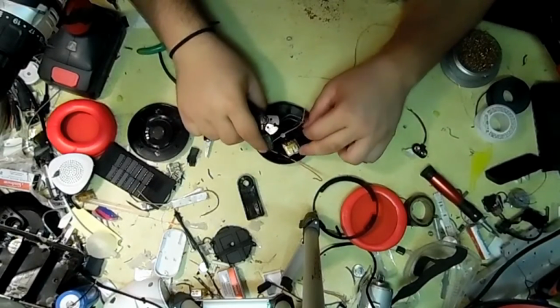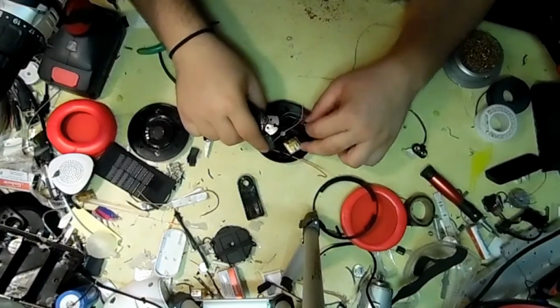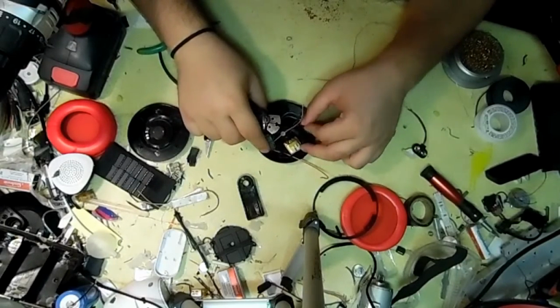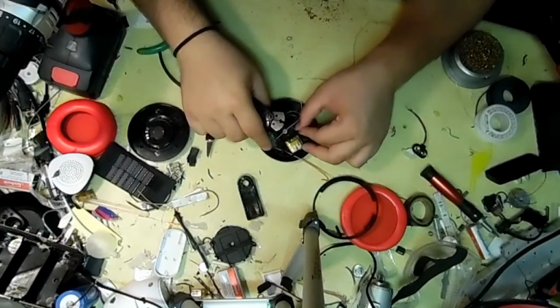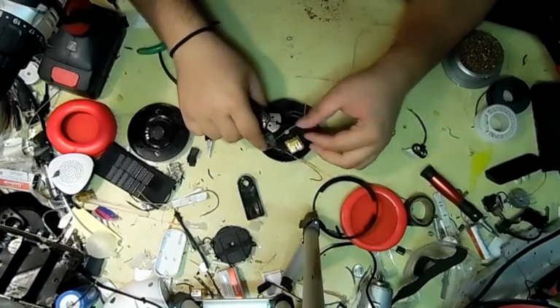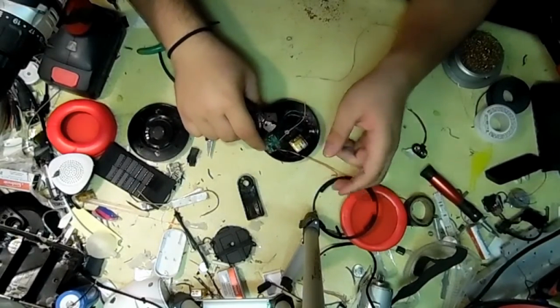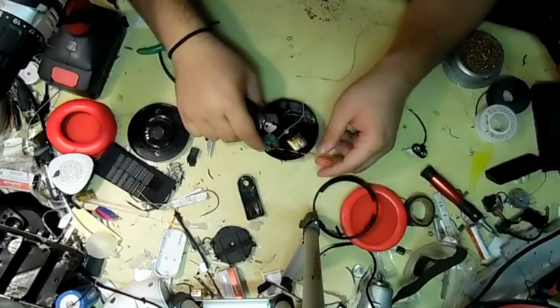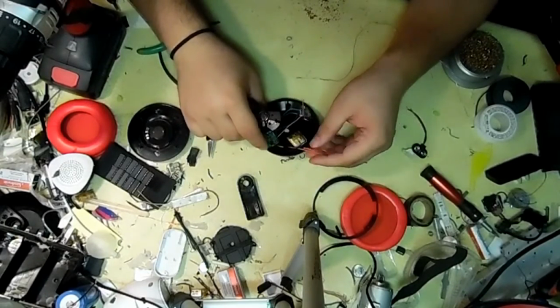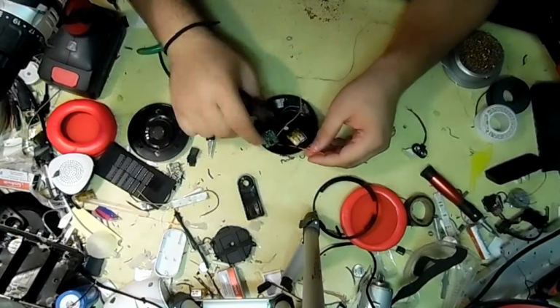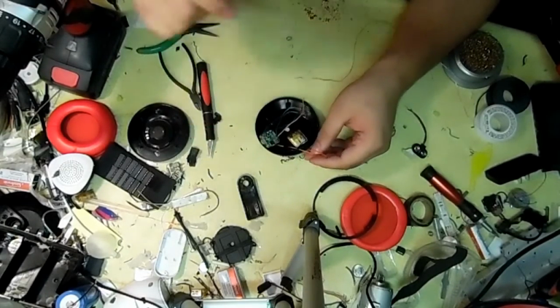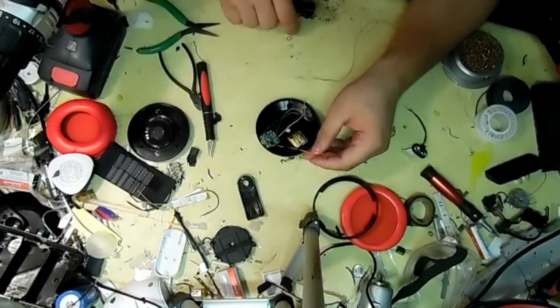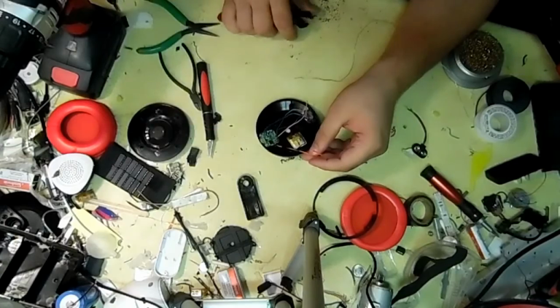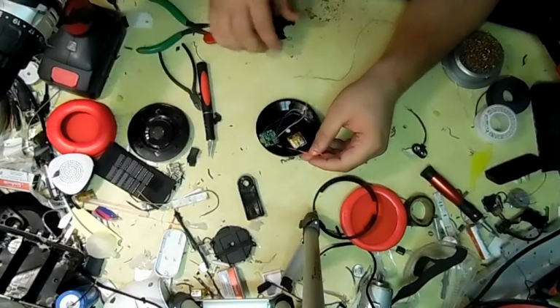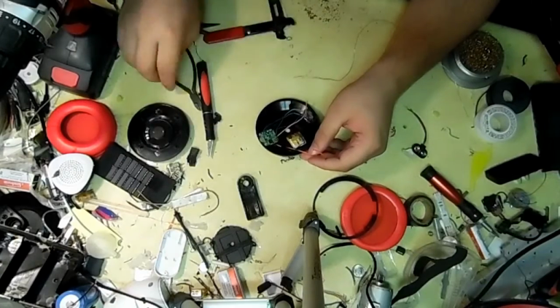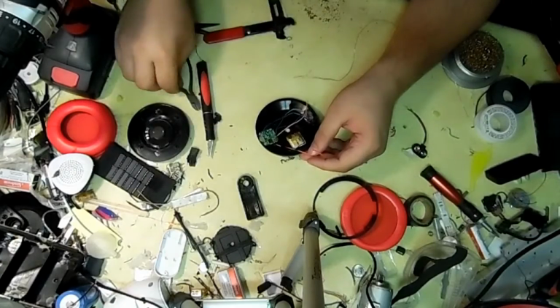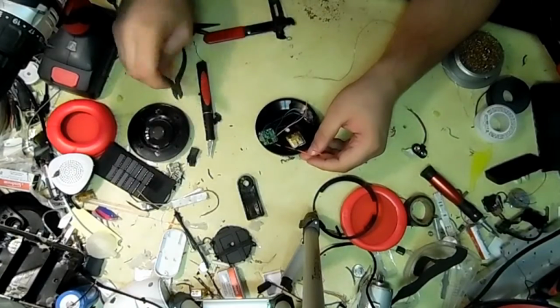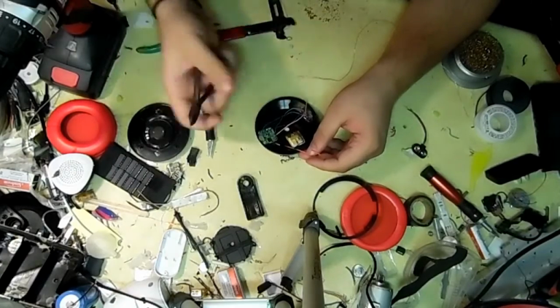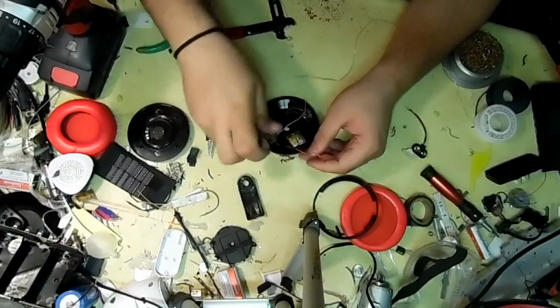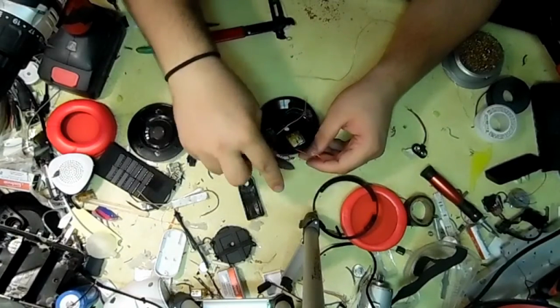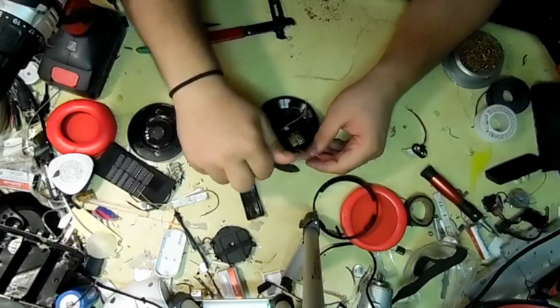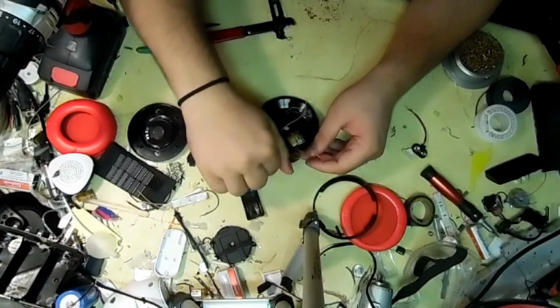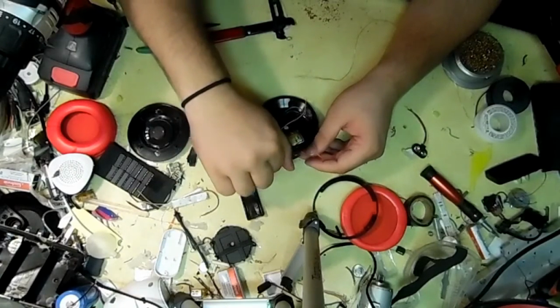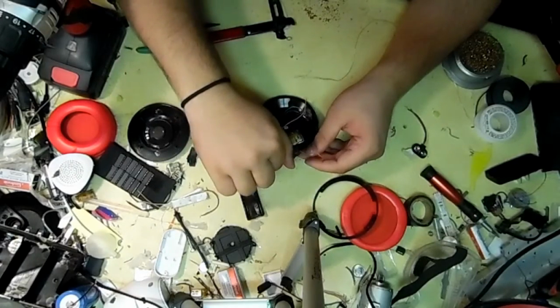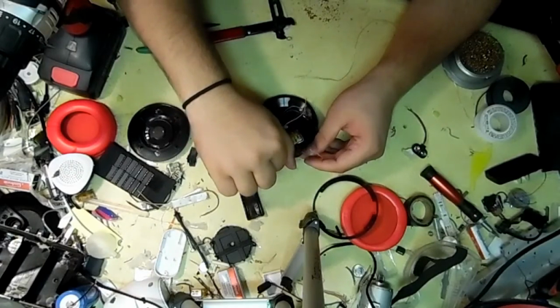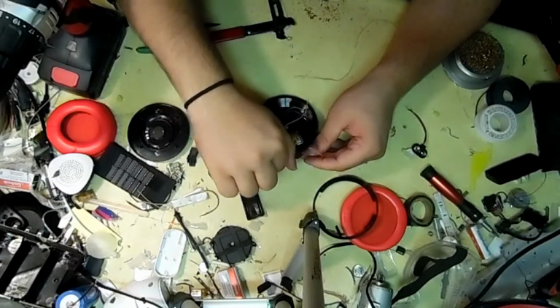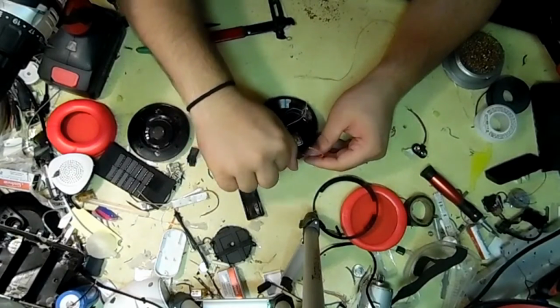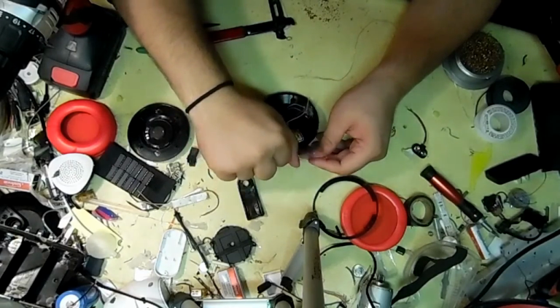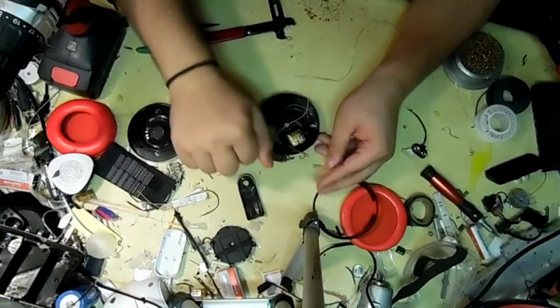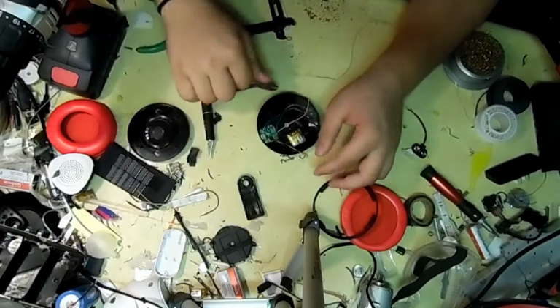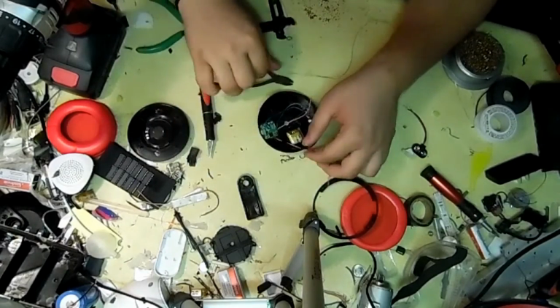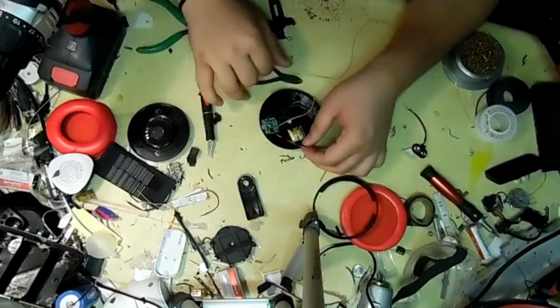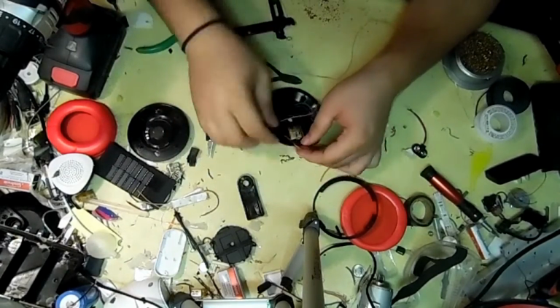Now it's time to run the wires back to the battery — very simple, just positive-to-positive and negative-to-negative.